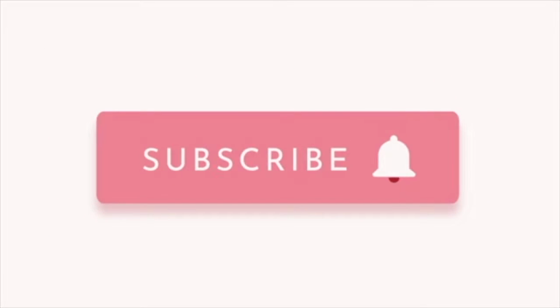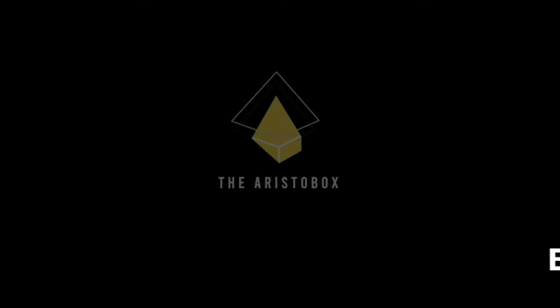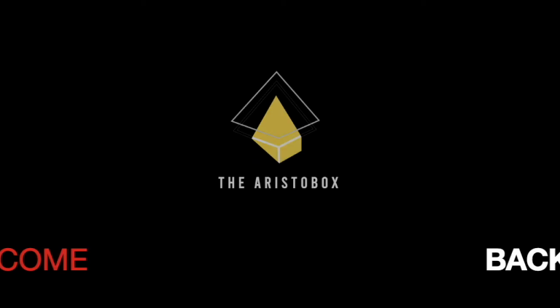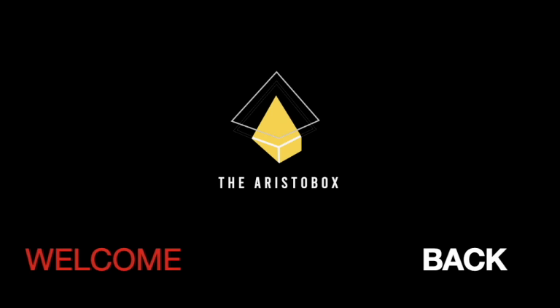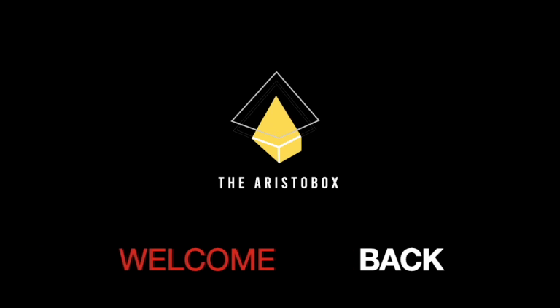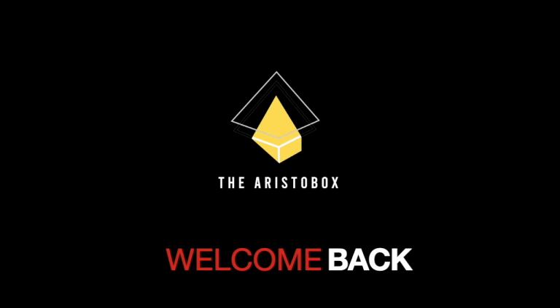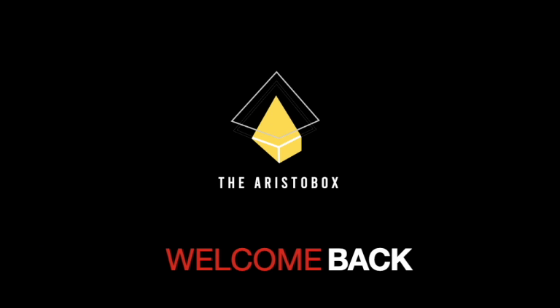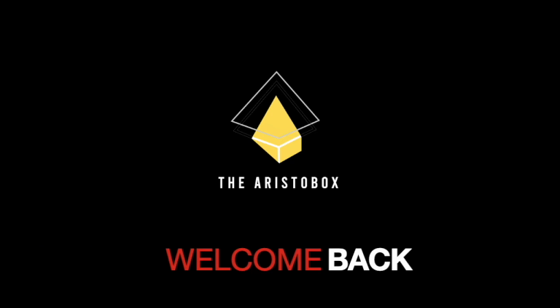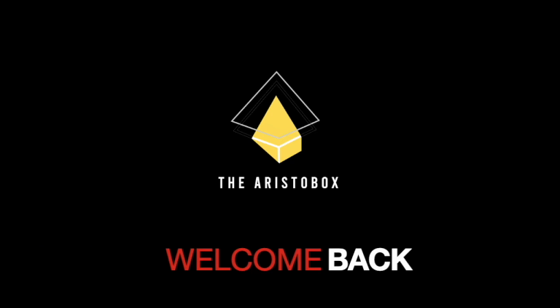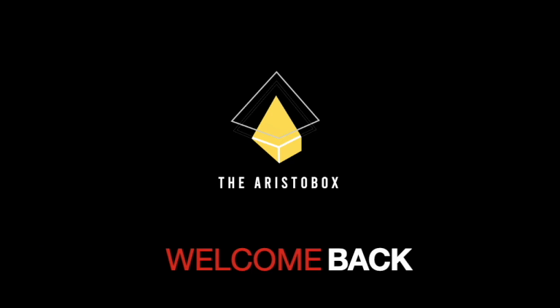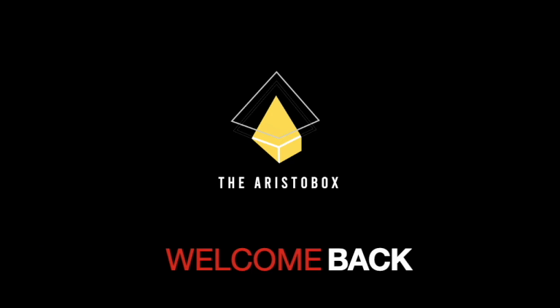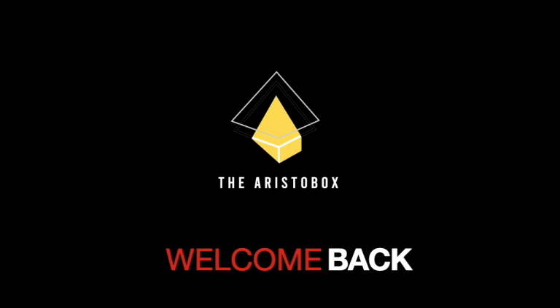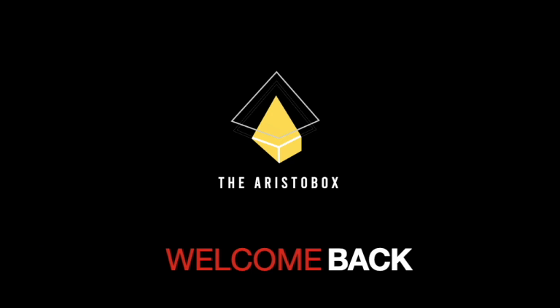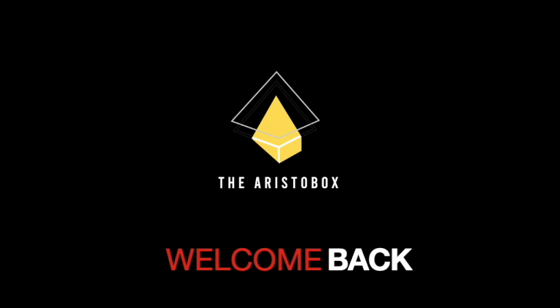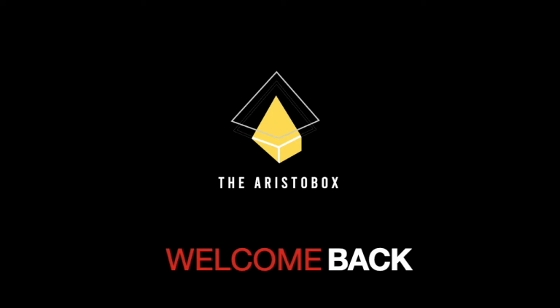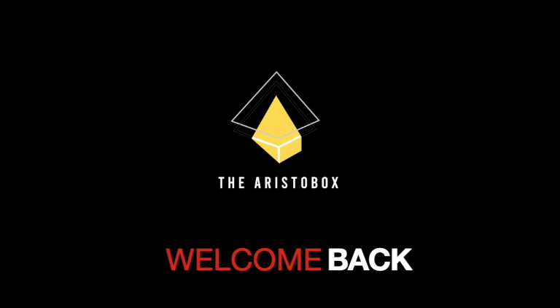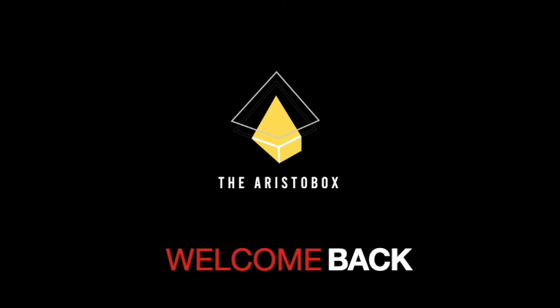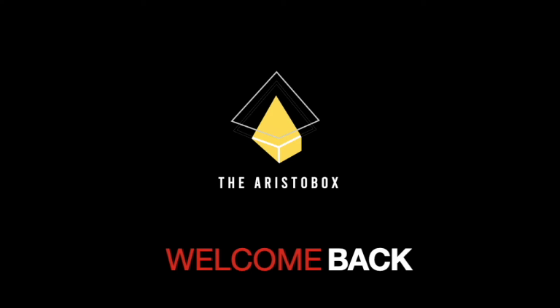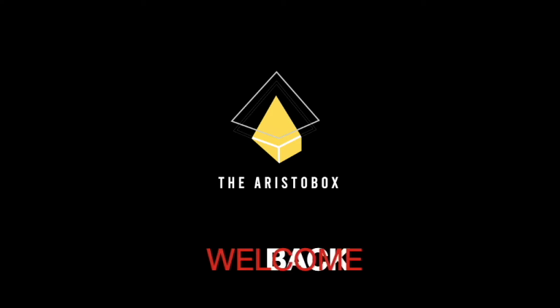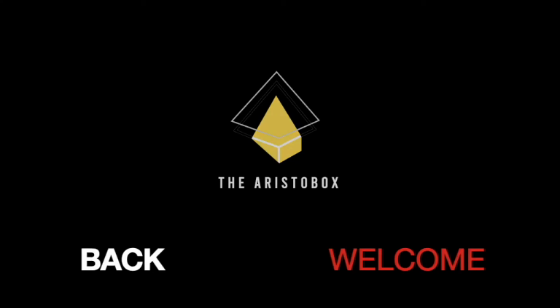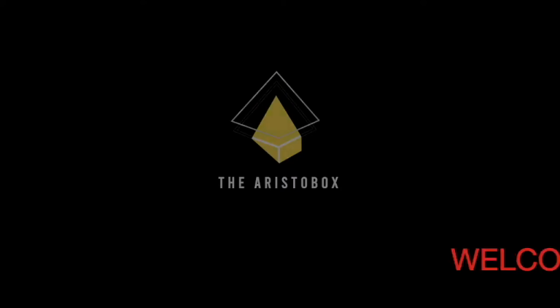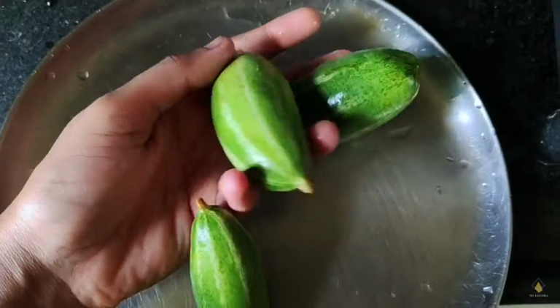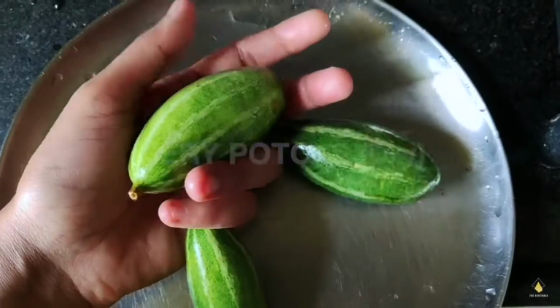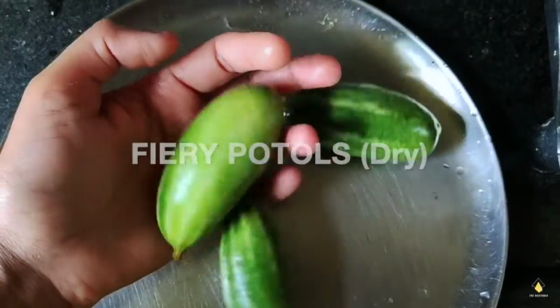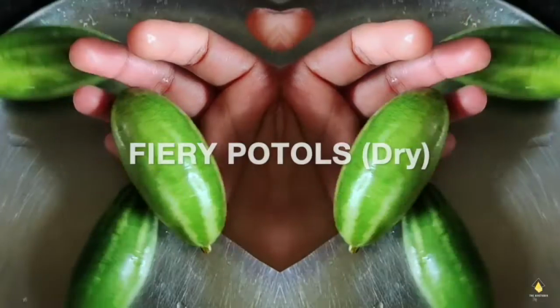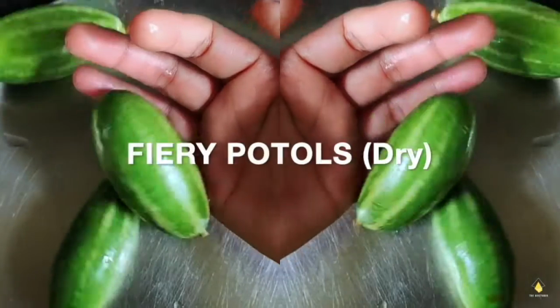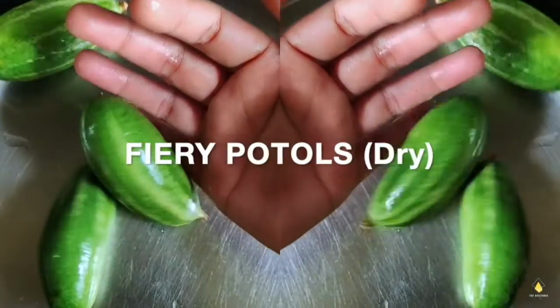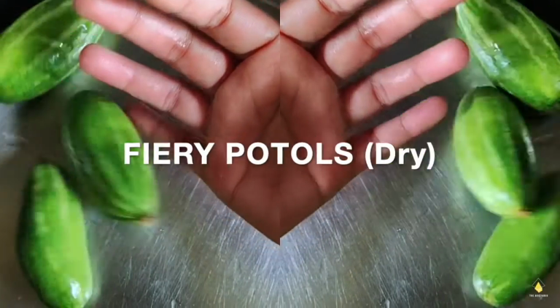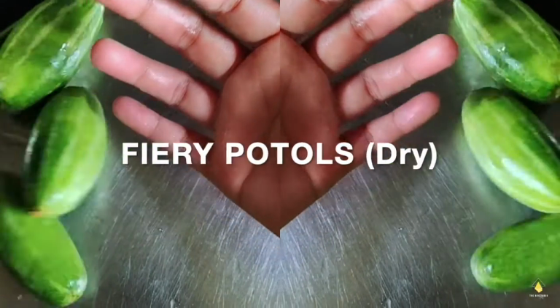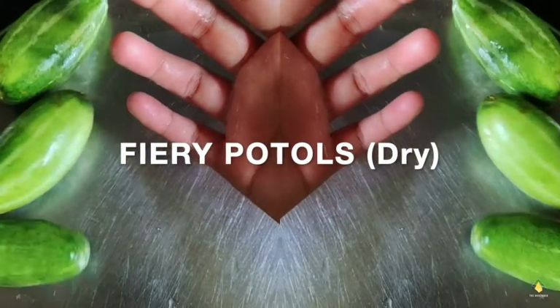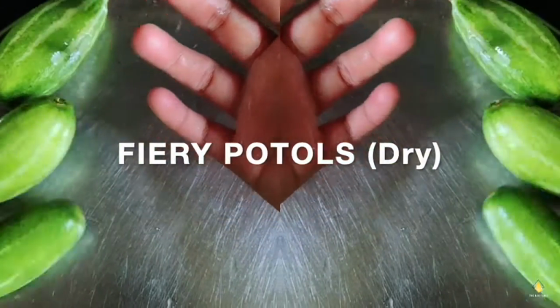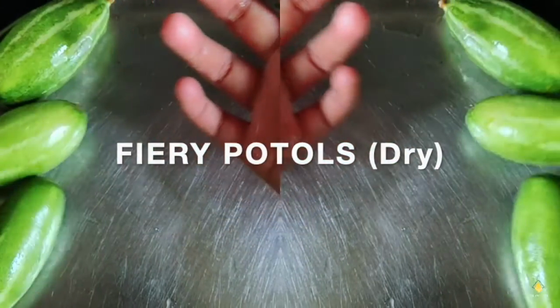Hey guys, welcome back to my channel The Aristobox, and today we are here to make some fiery puttles — I guess it's called puttles.